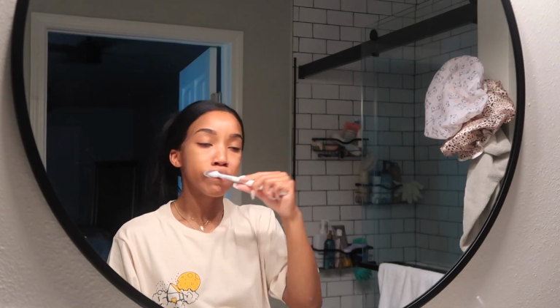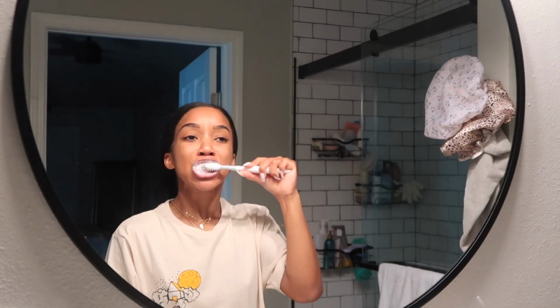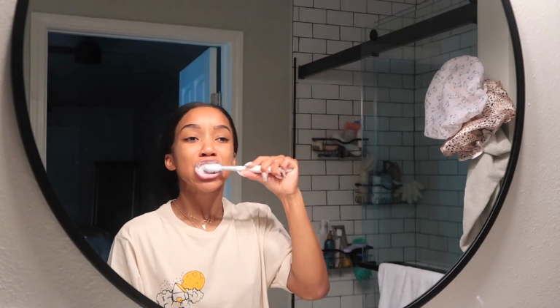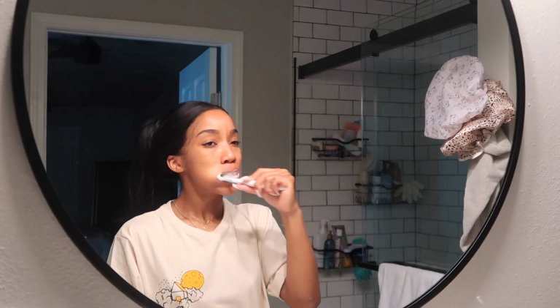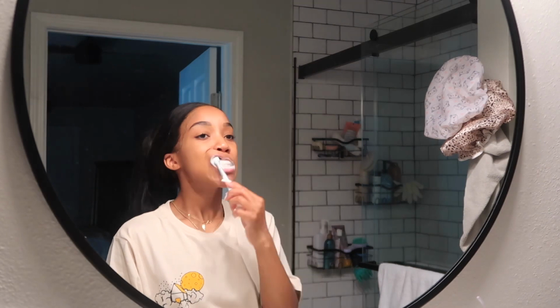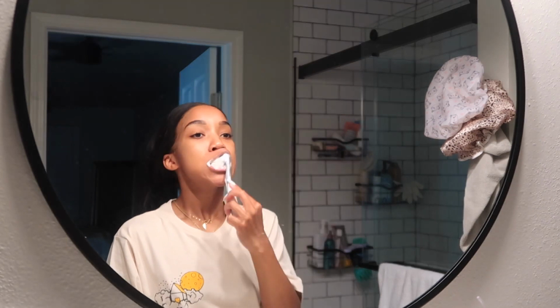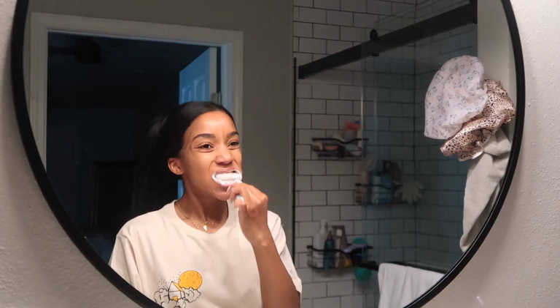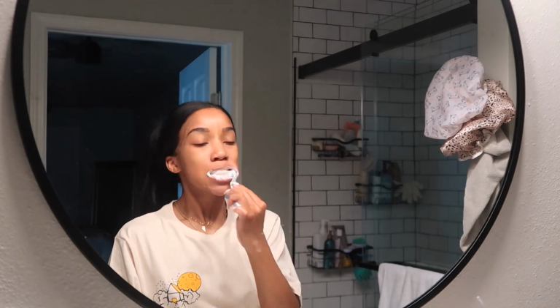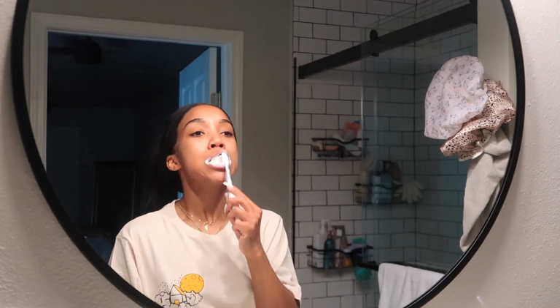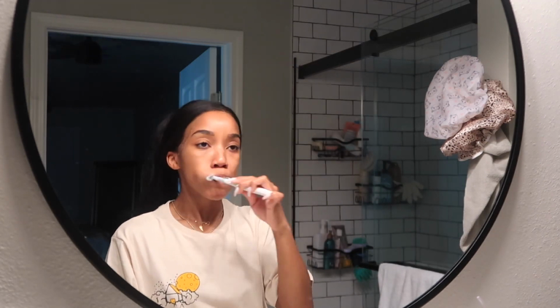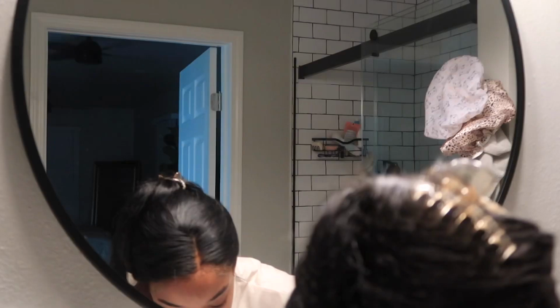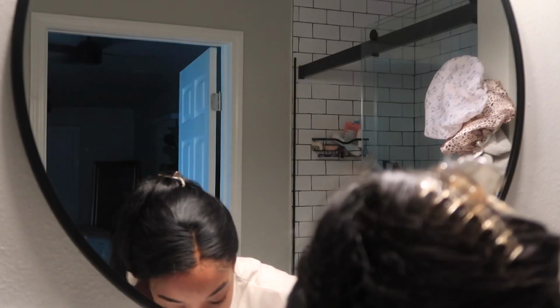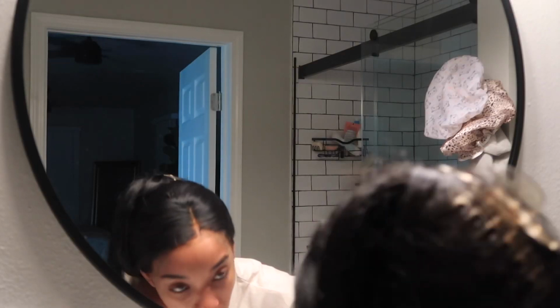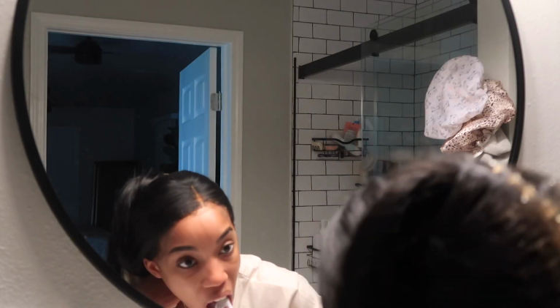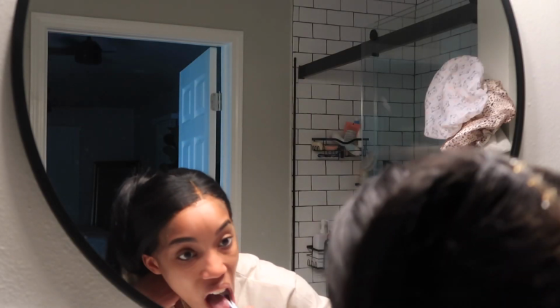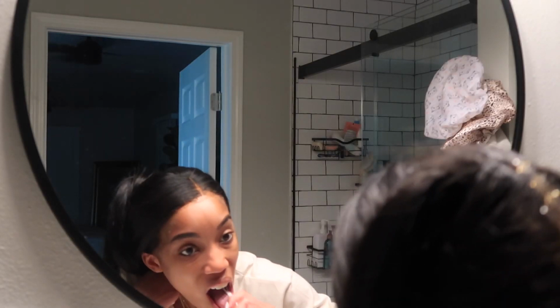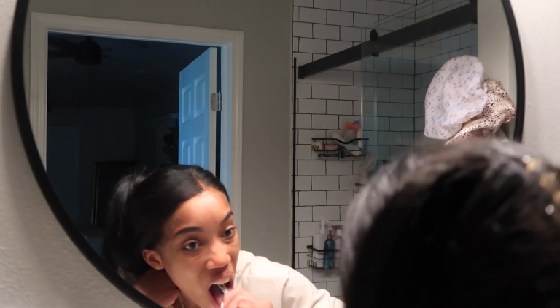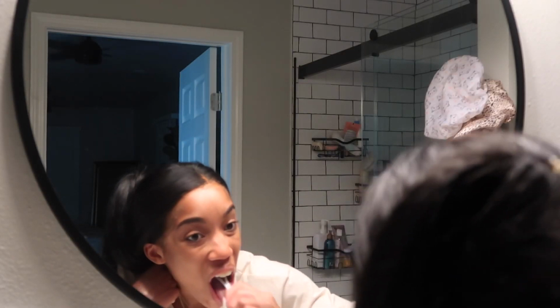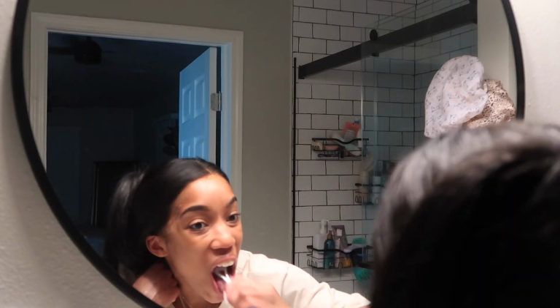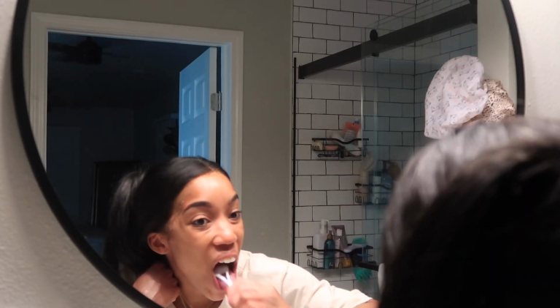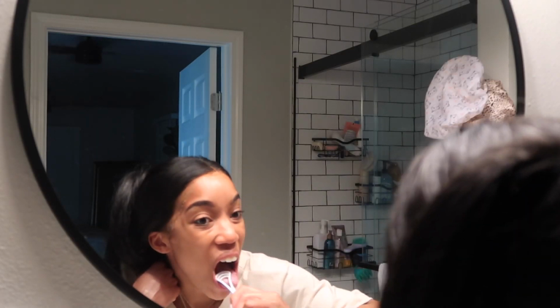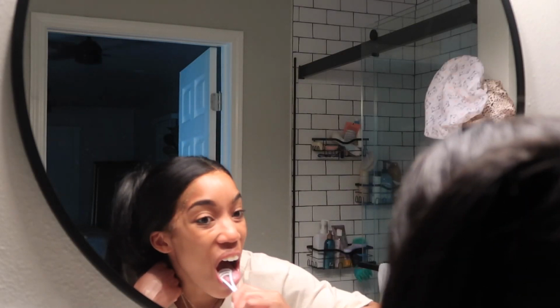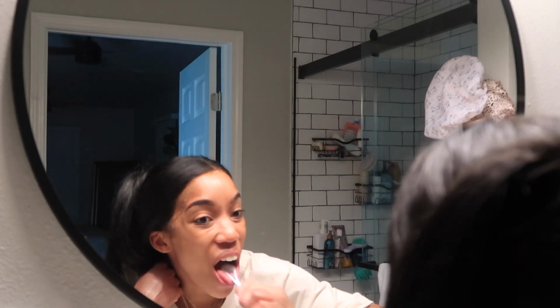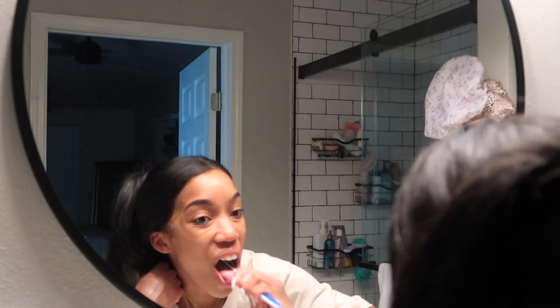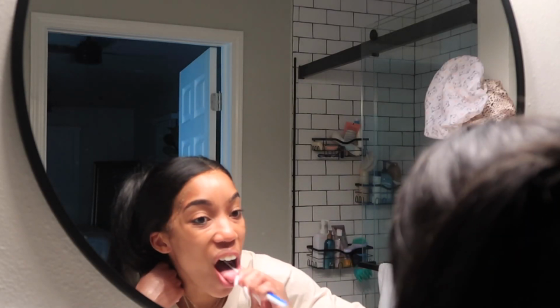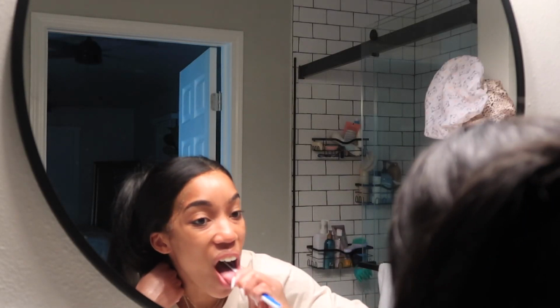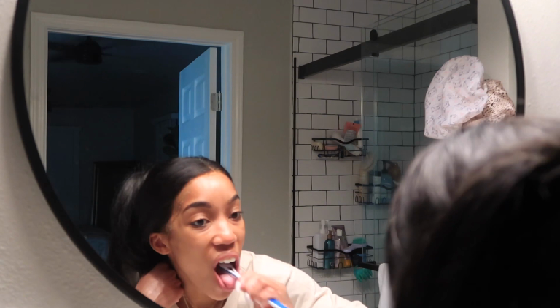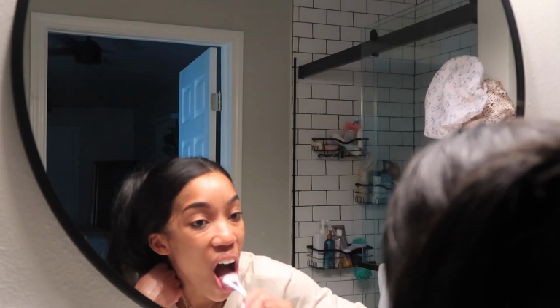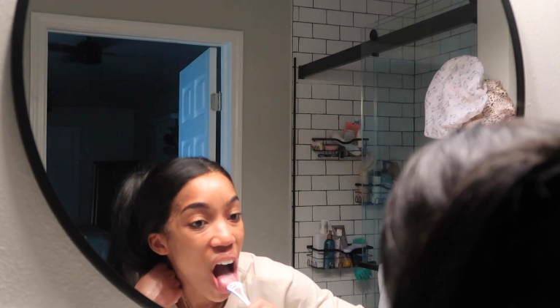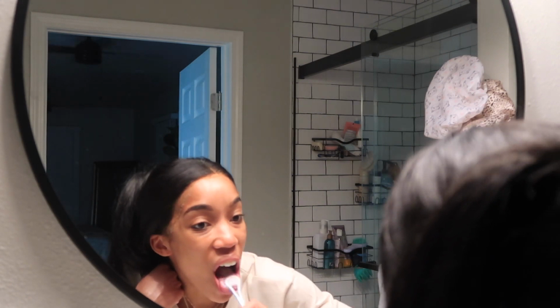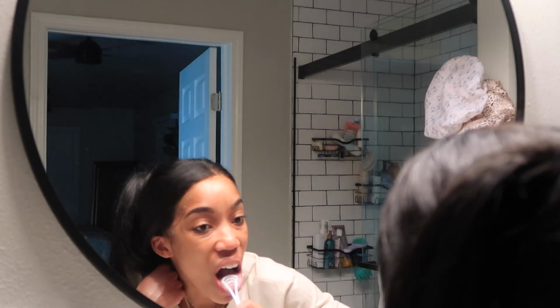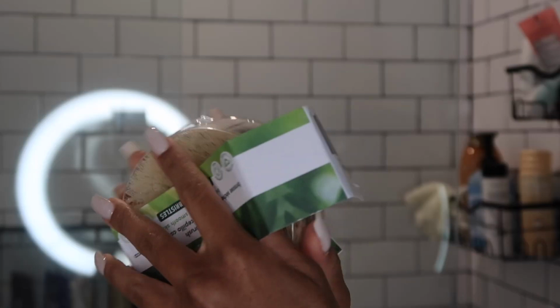This is definitely my favorite toothpaste for teeth whitening, and I bought these disposable tongue scrapers on Amazon. Clean your tongue.